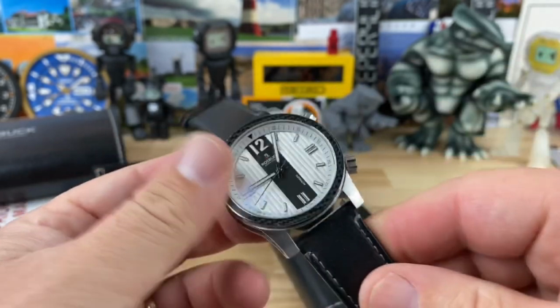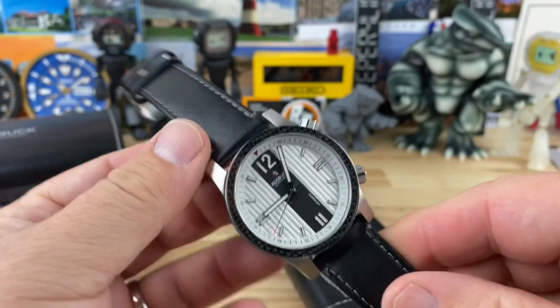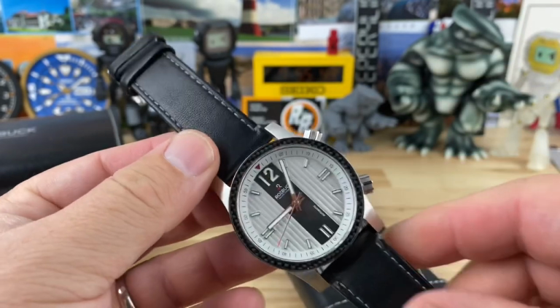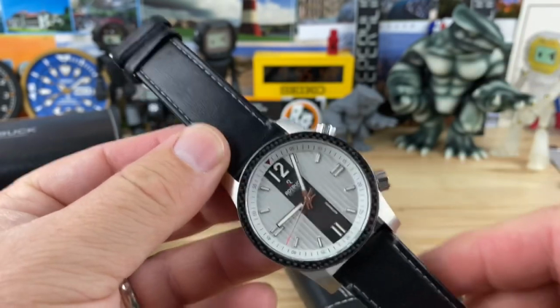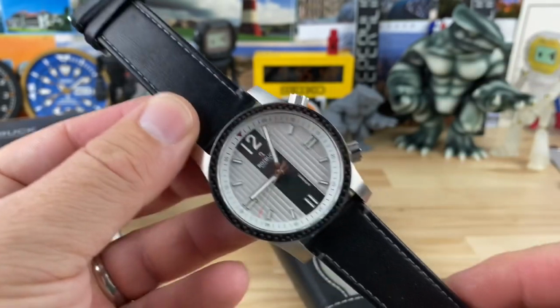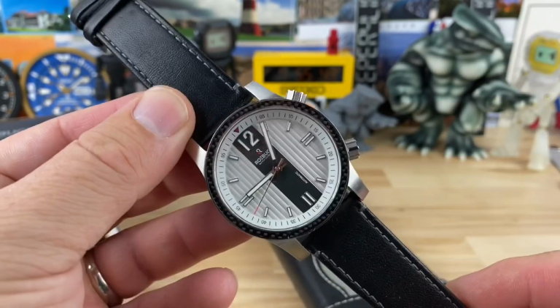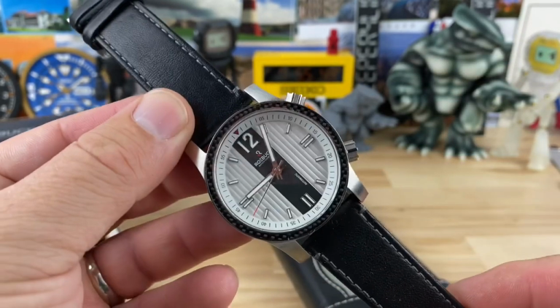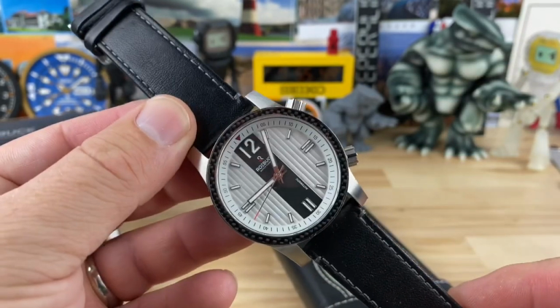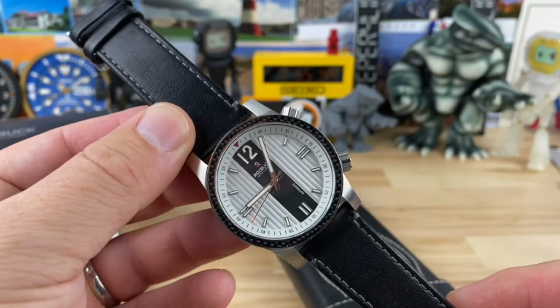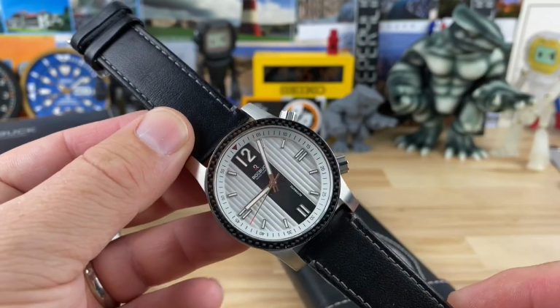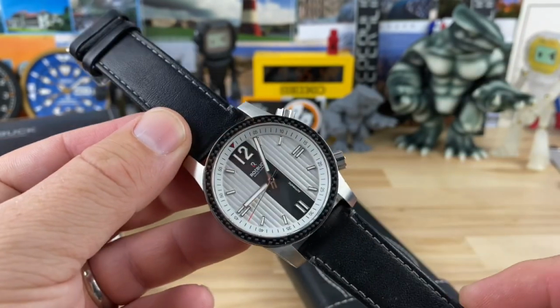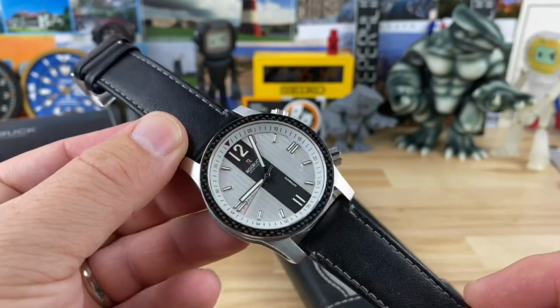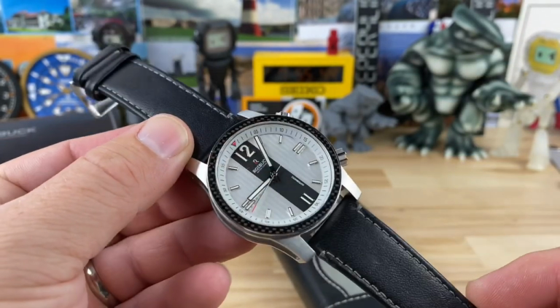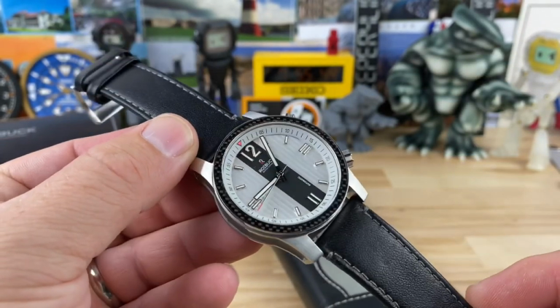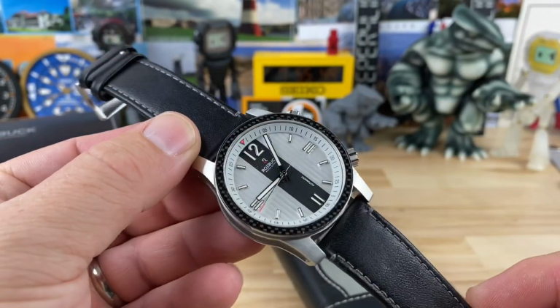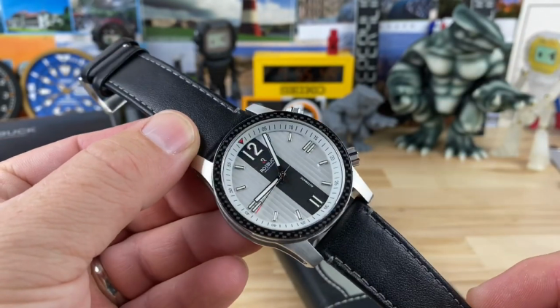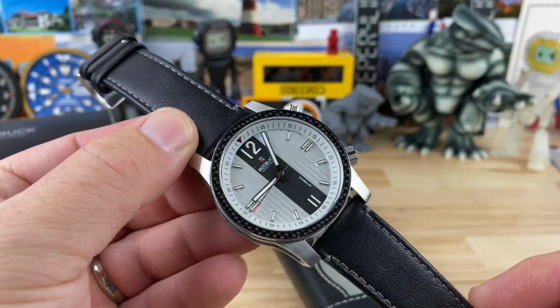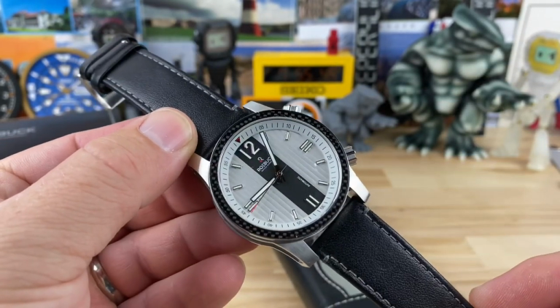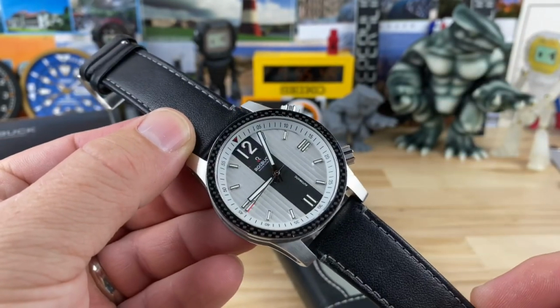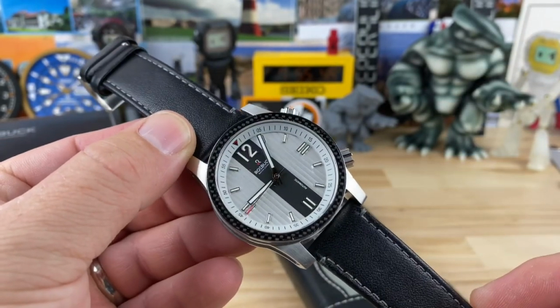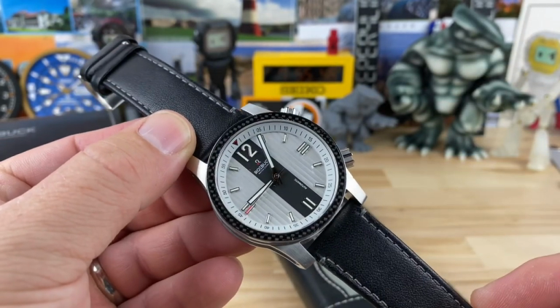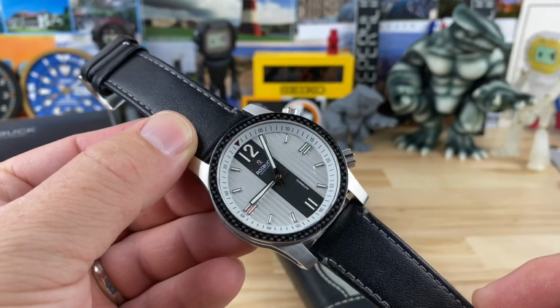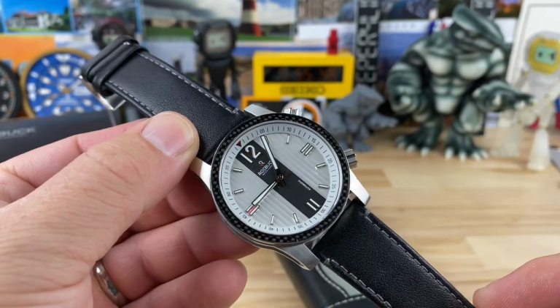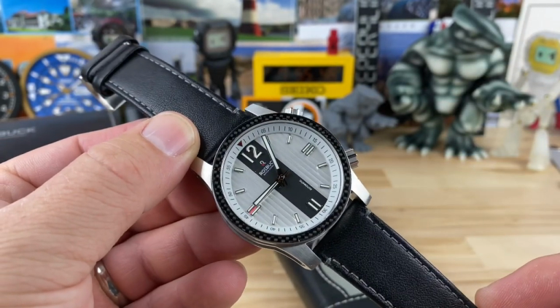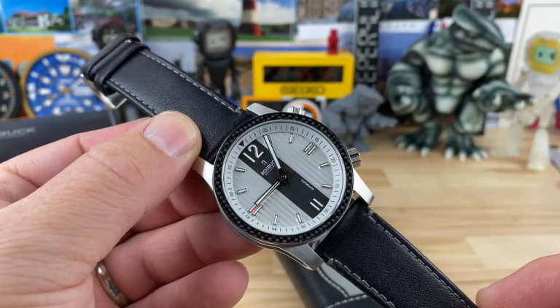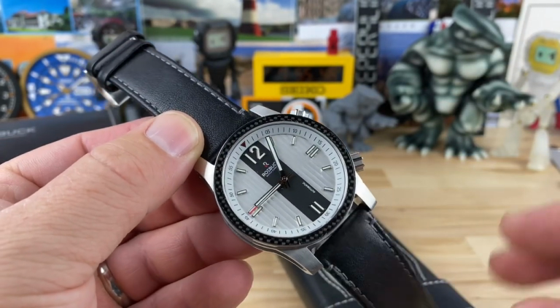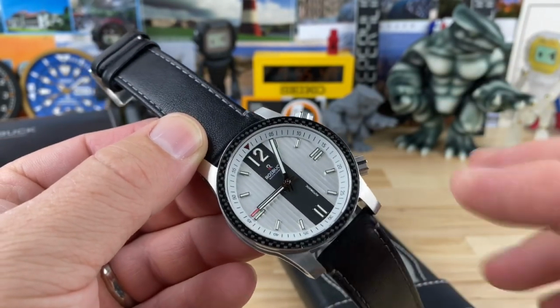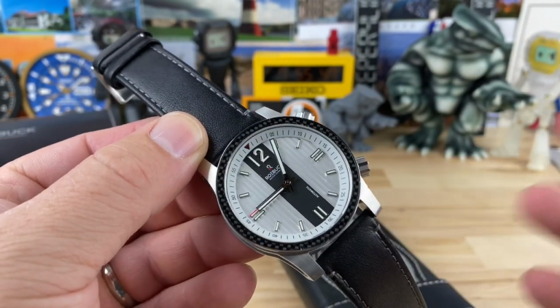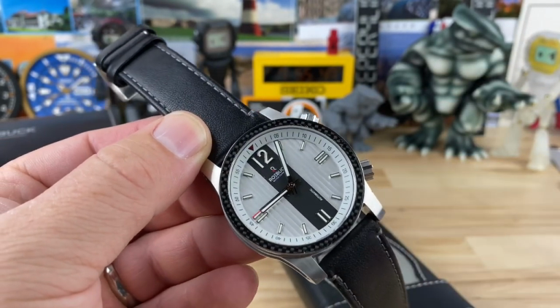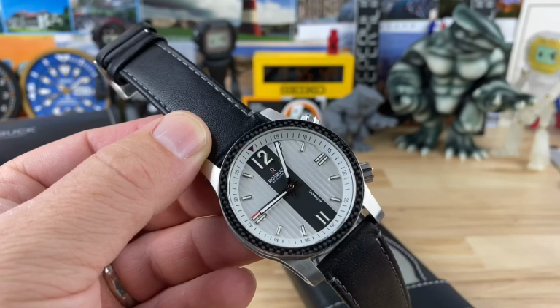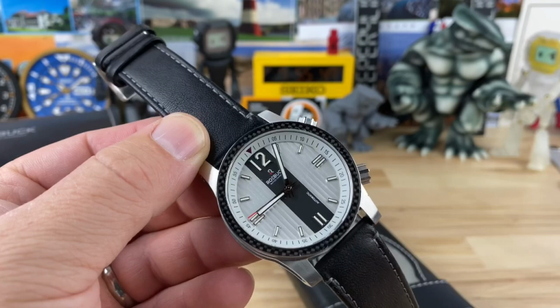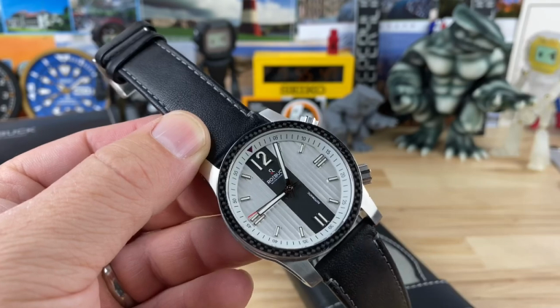Alright guys, that is the quick unboxing for today. Nice short video for you, and I will do a full video on this one as soon as I can.